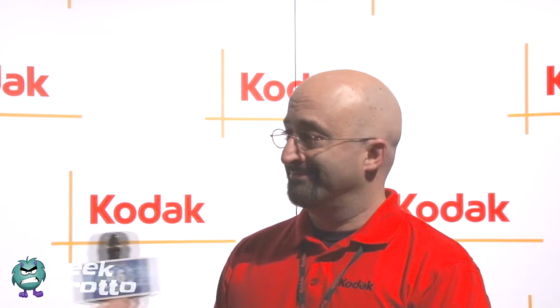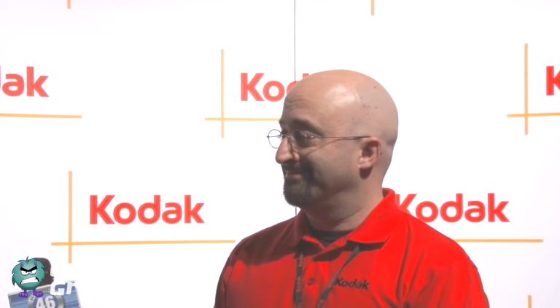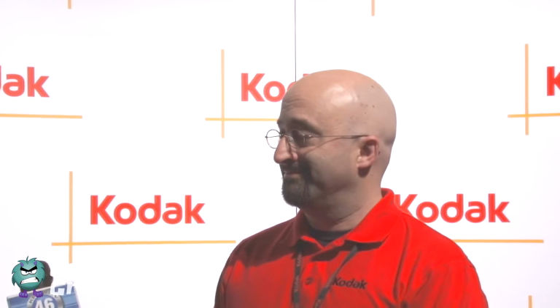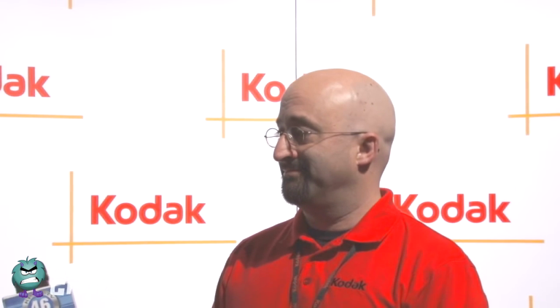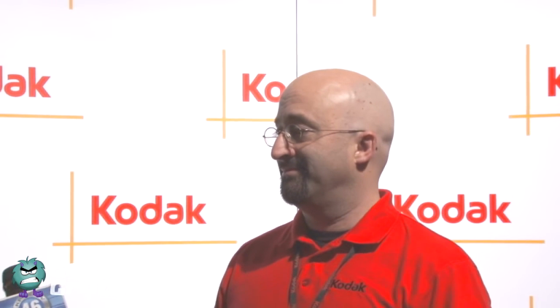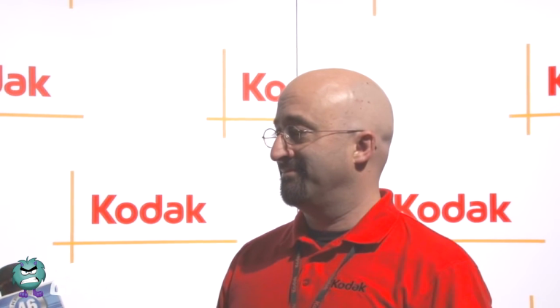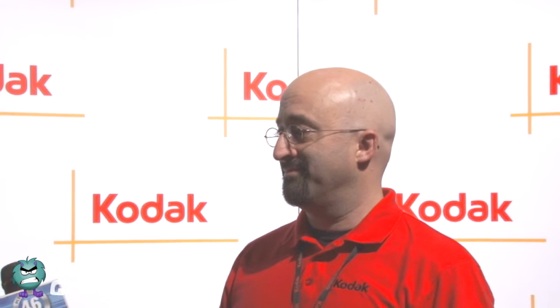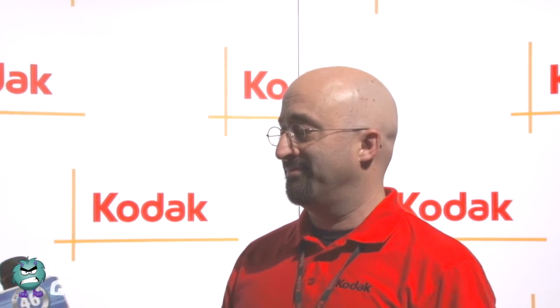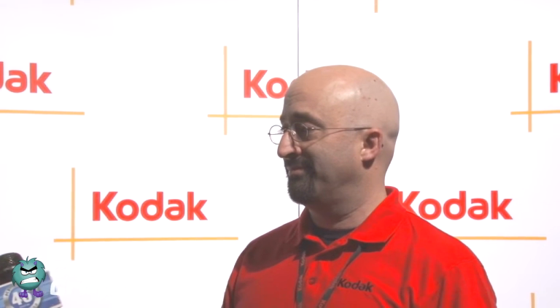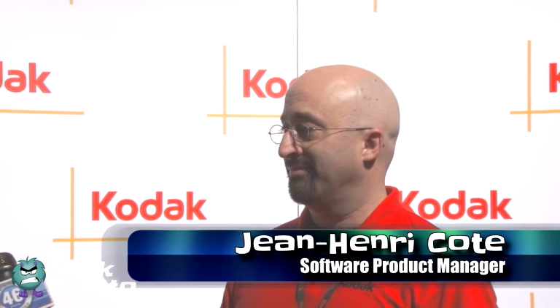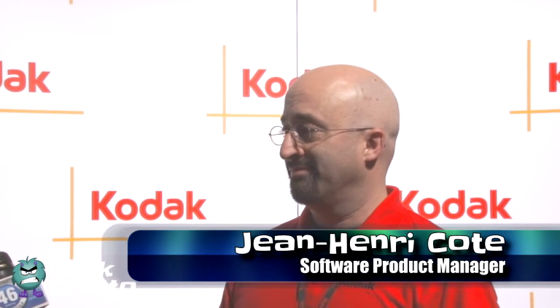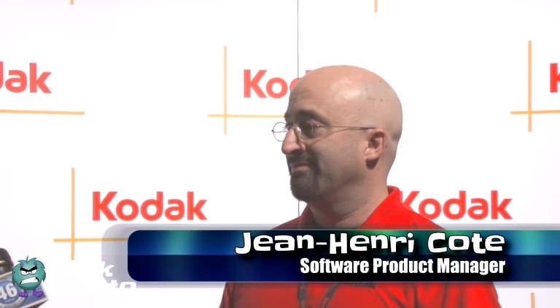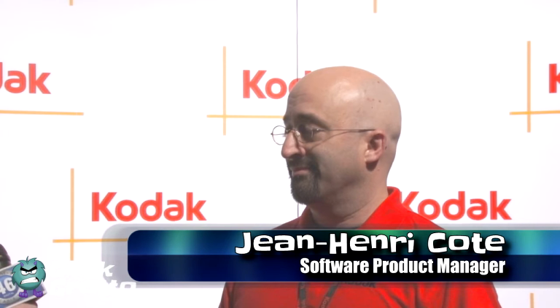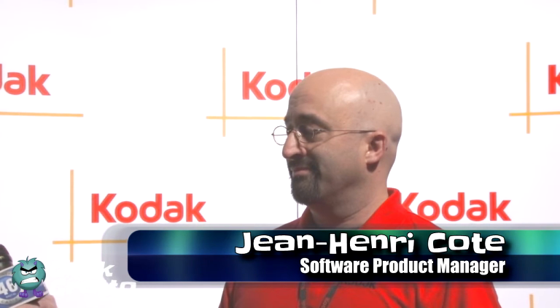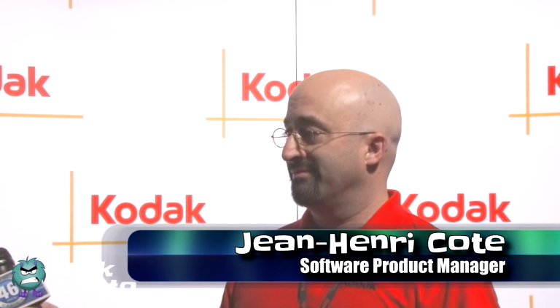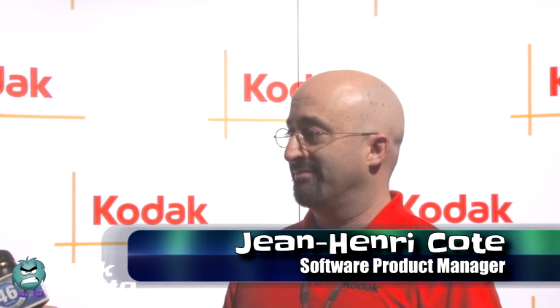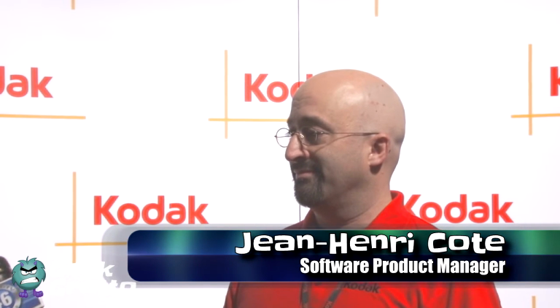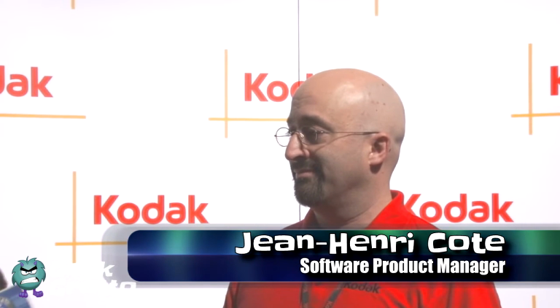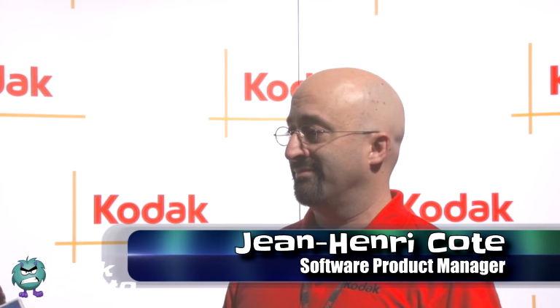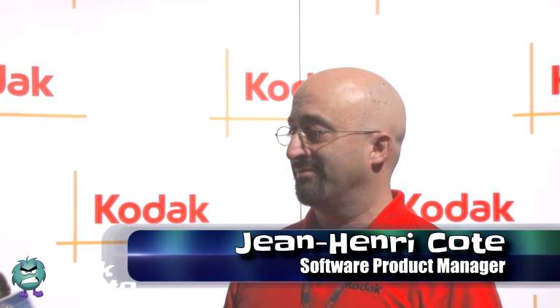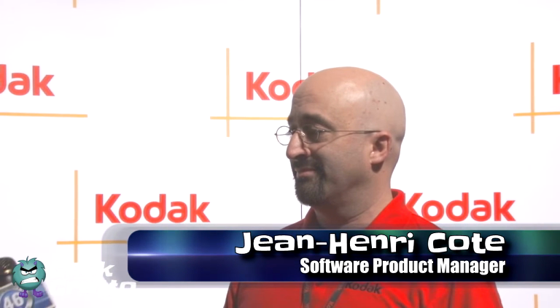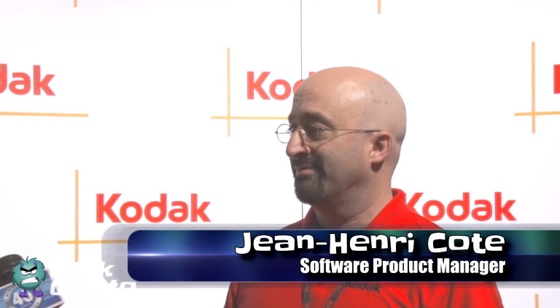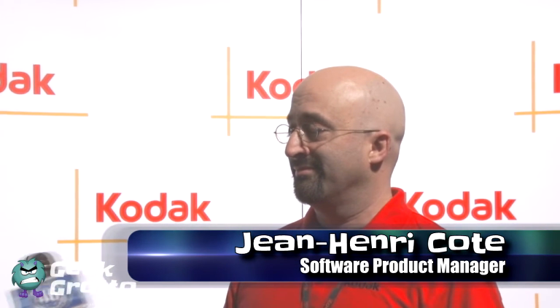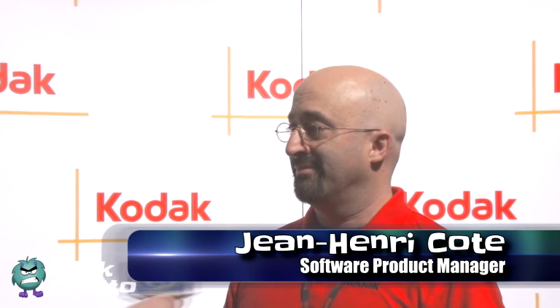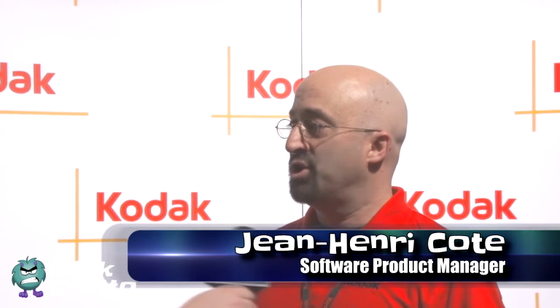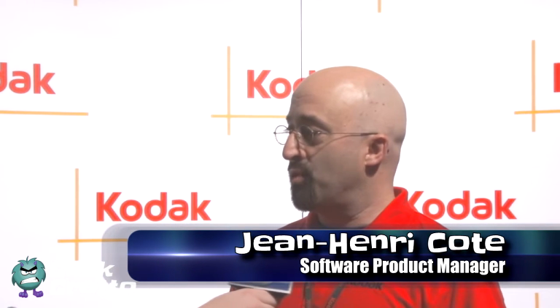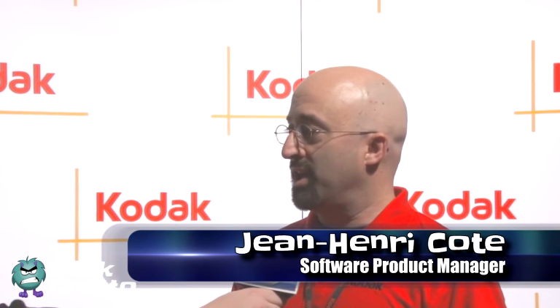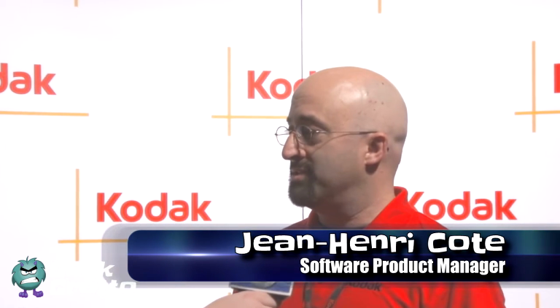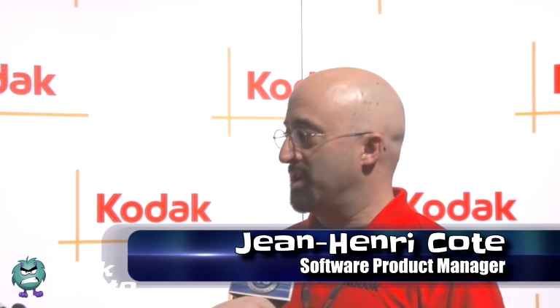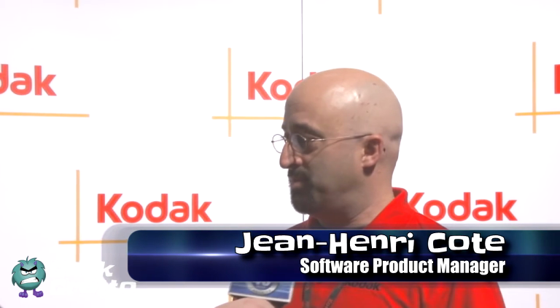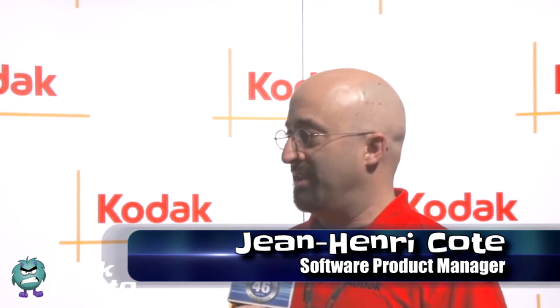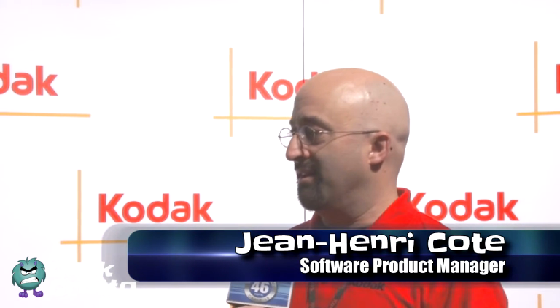John, hi. Can you tell me a little bit about Kodak's new line of printers, the HERO set? Good morning. It's great to be here.